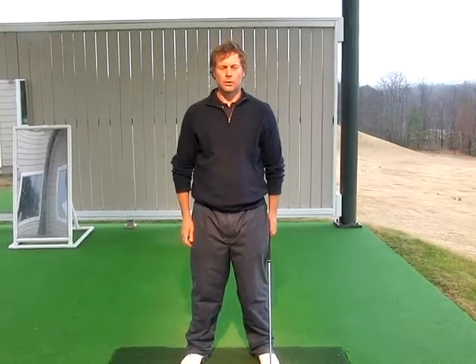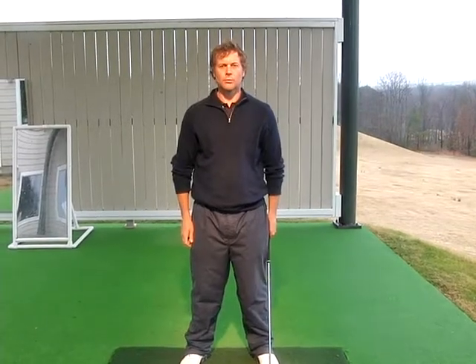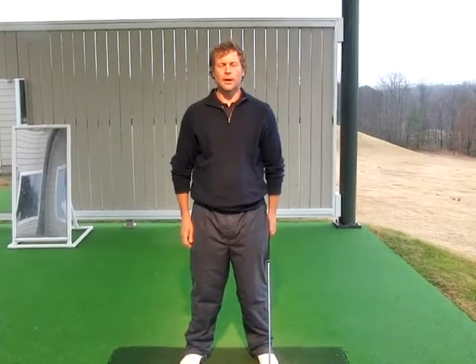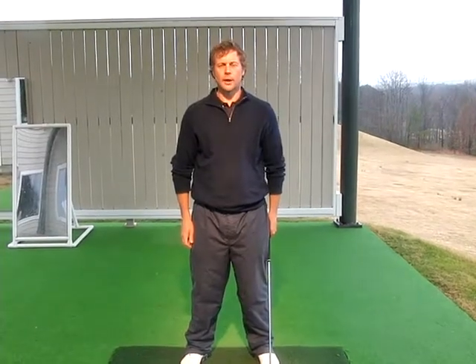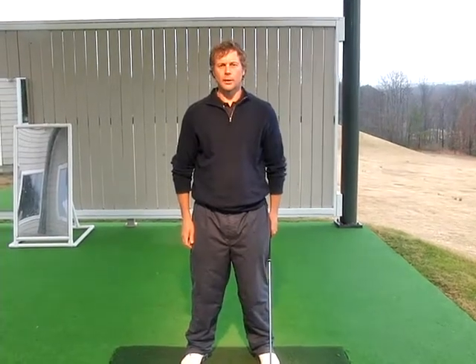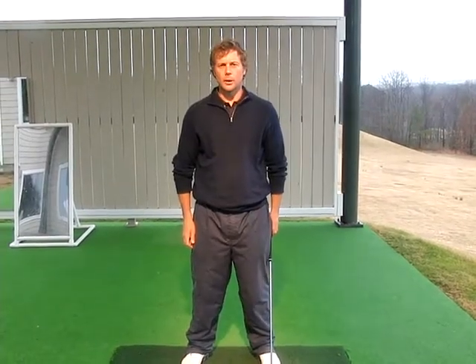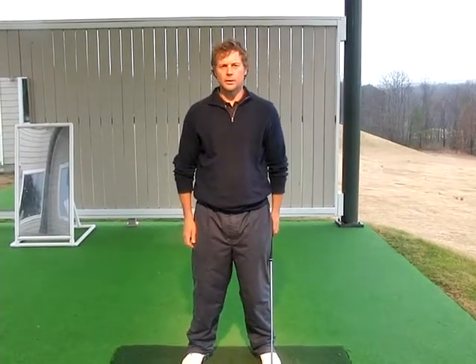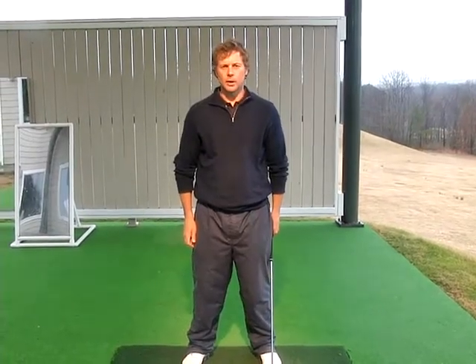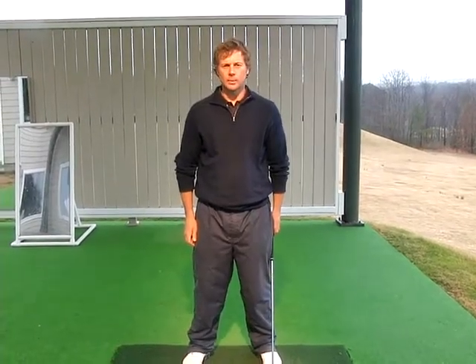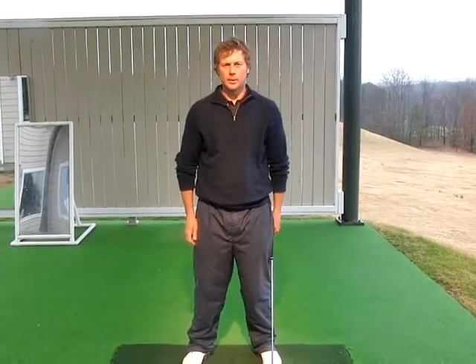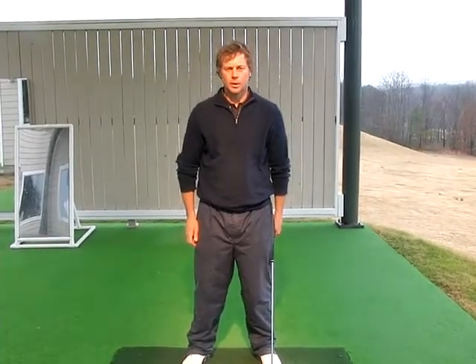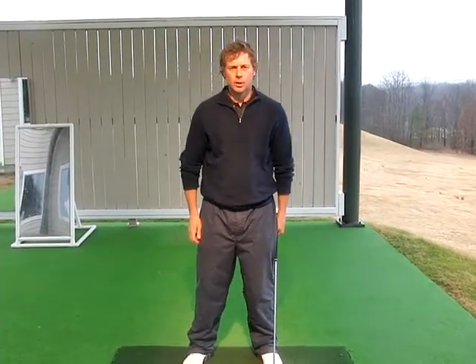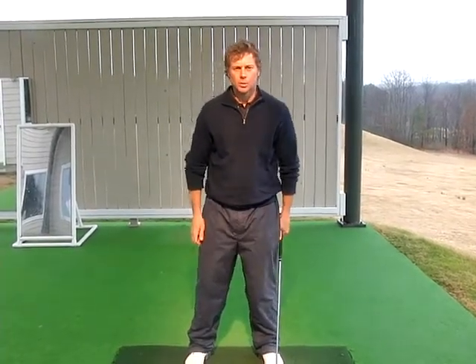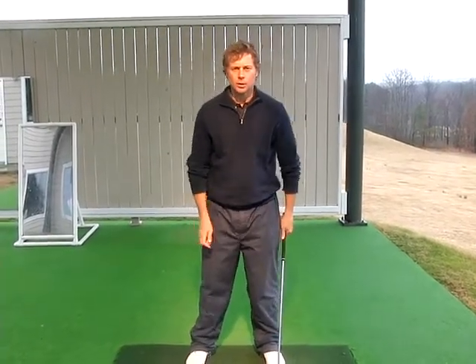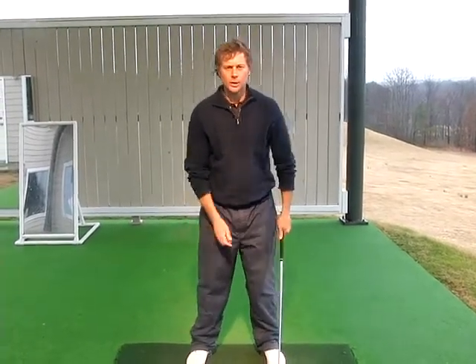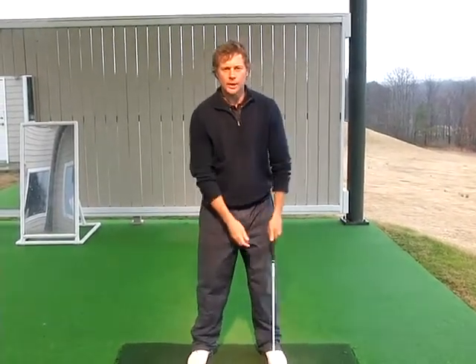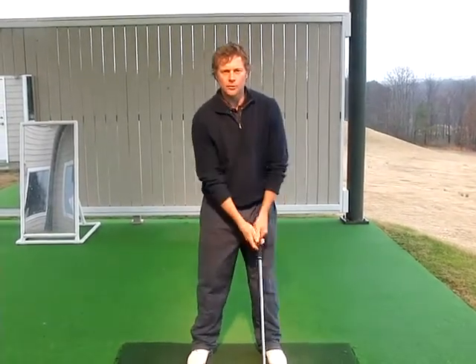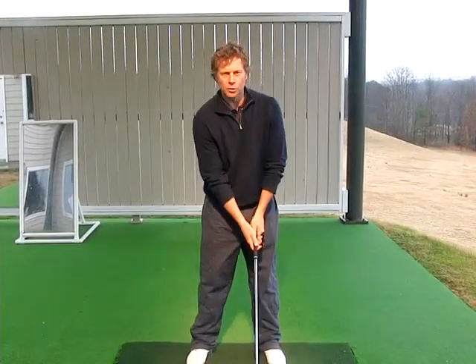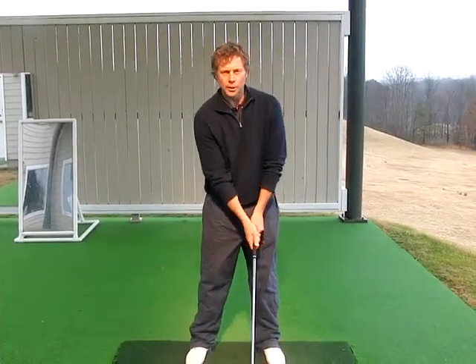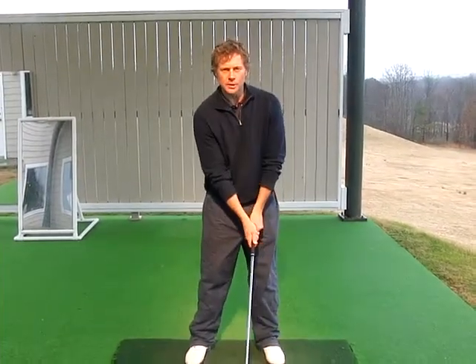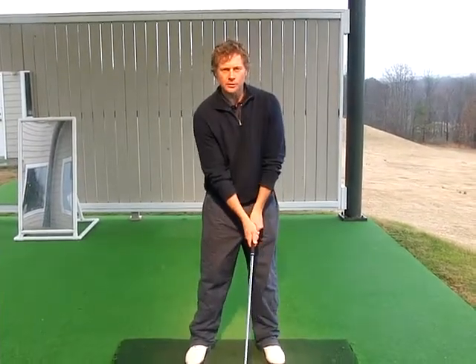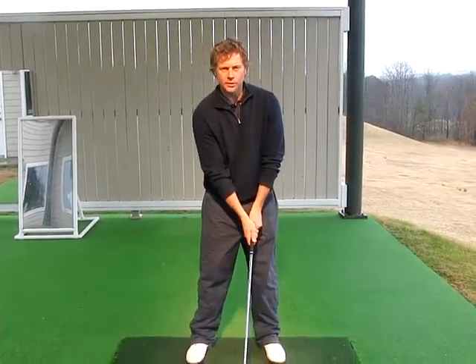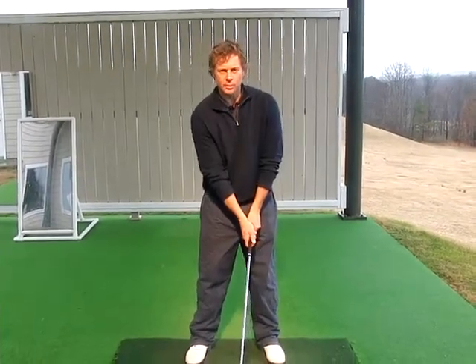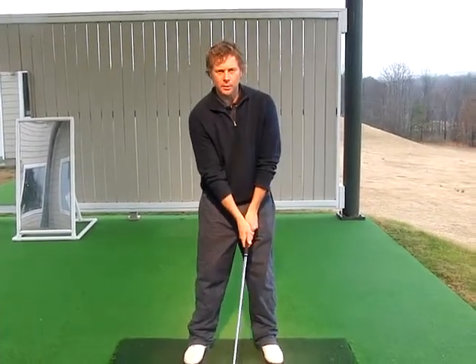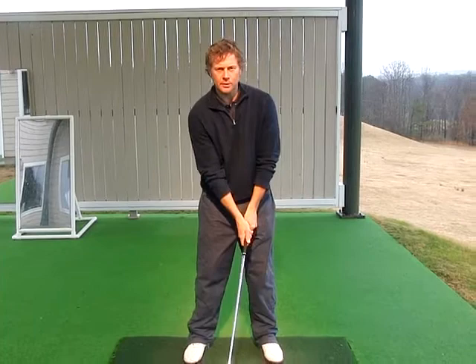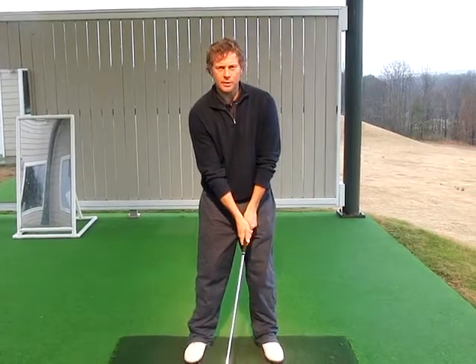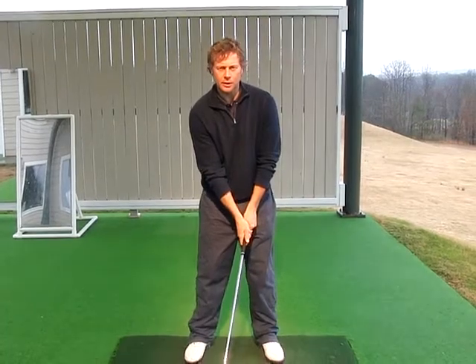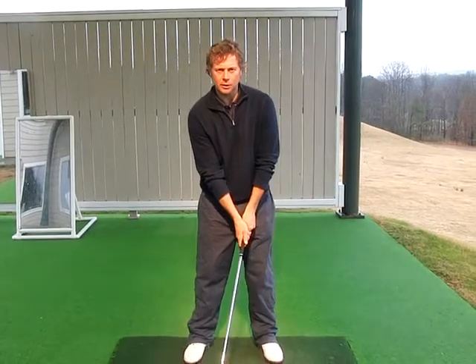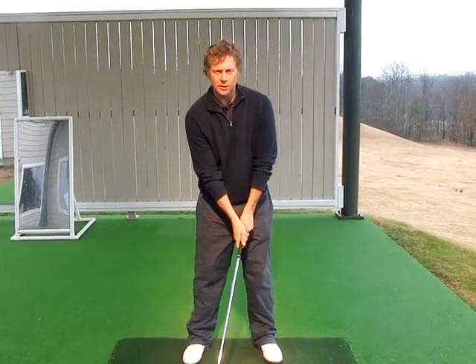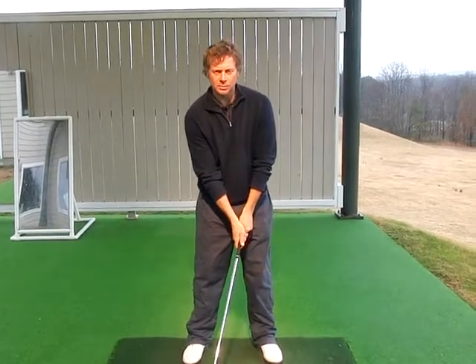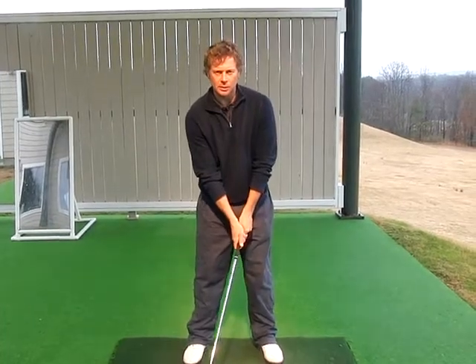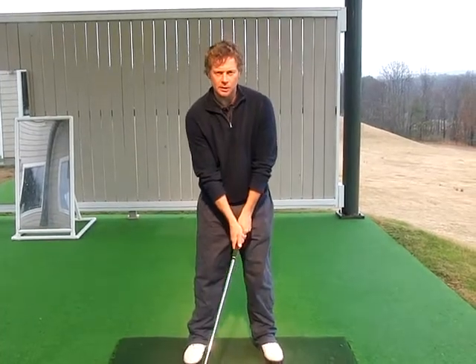Red hat, white stripe. We're looking now for a weight shift. We want to see that good finish position.